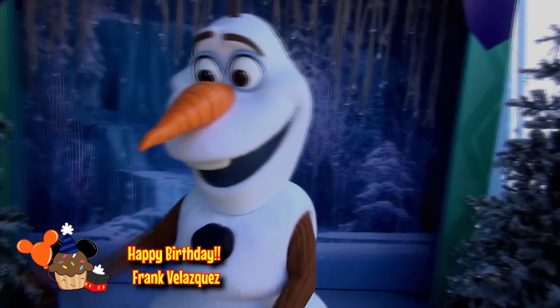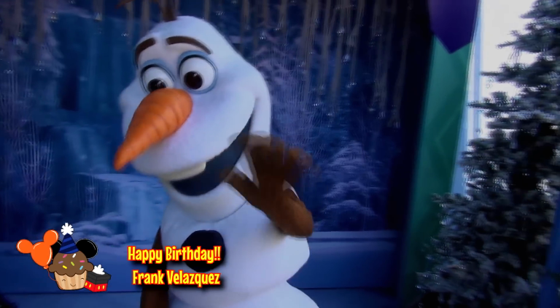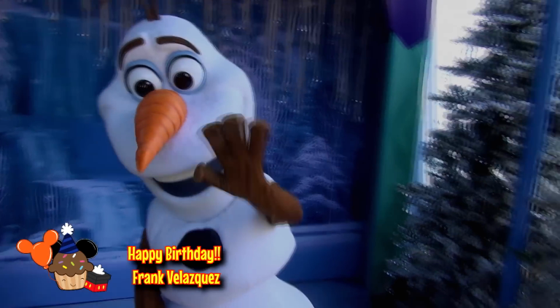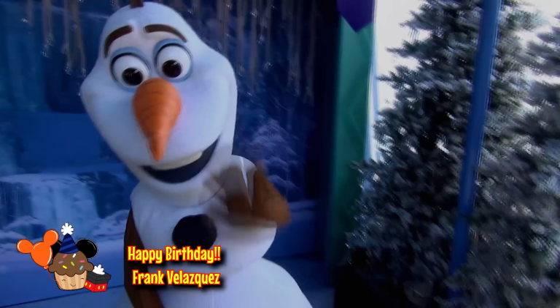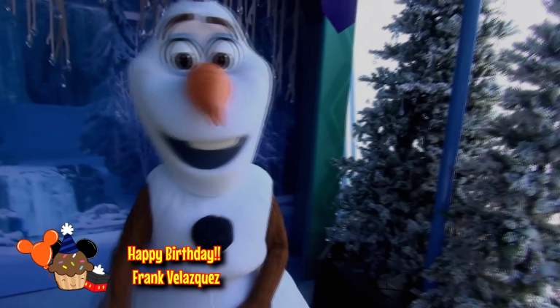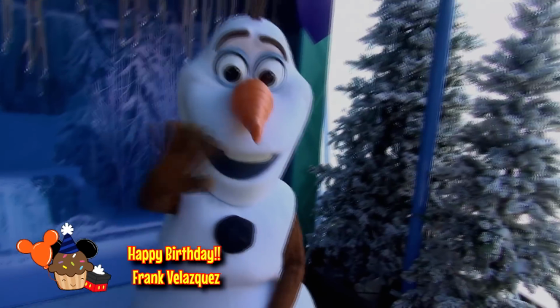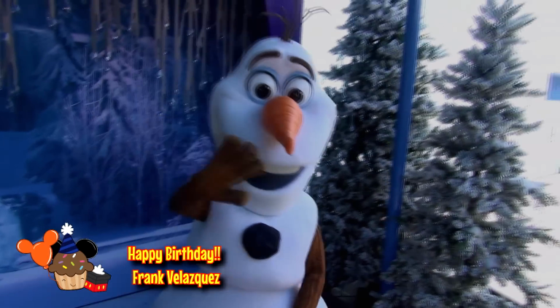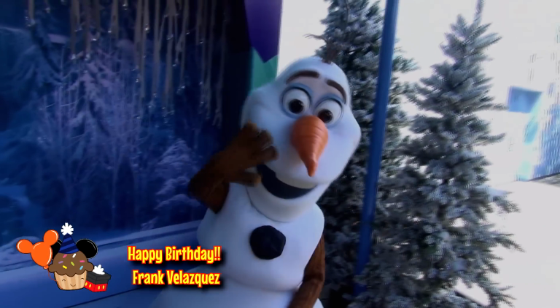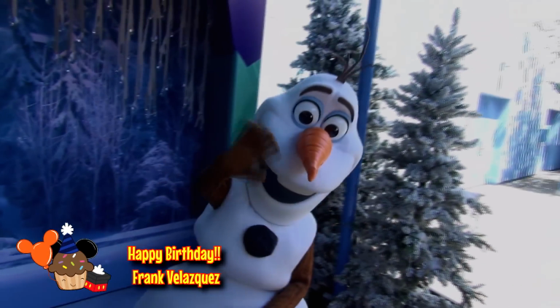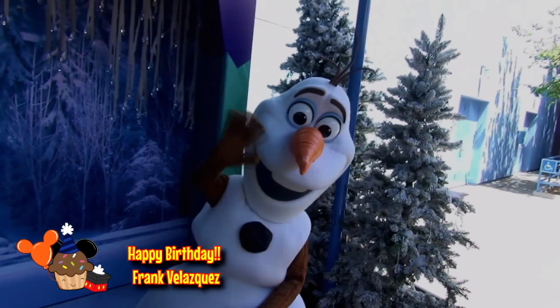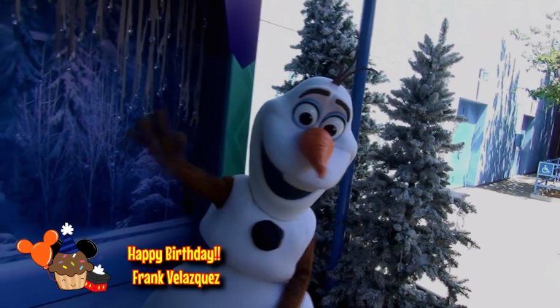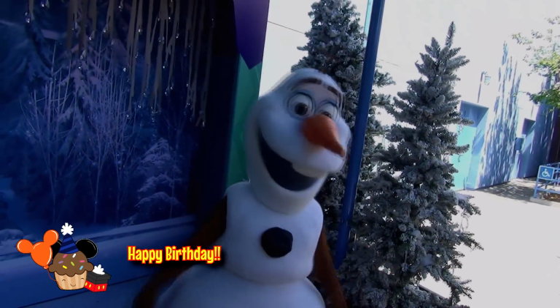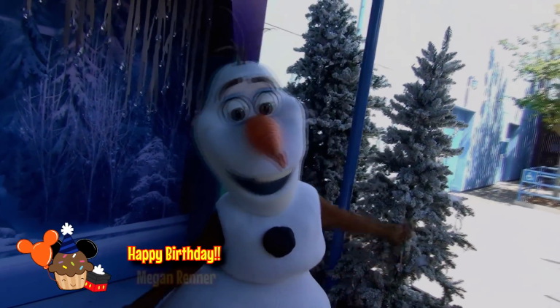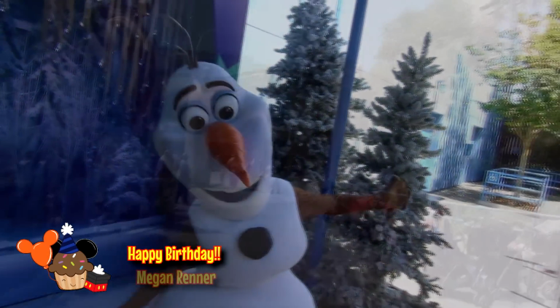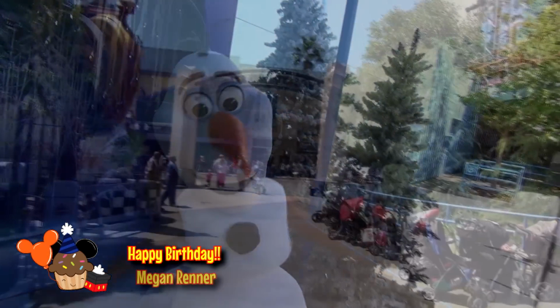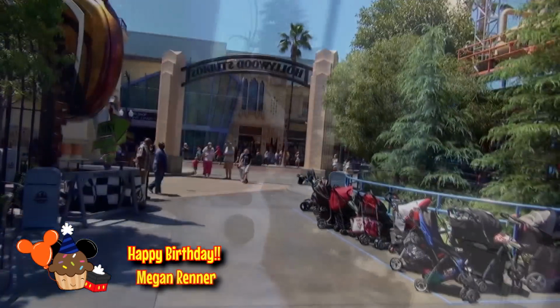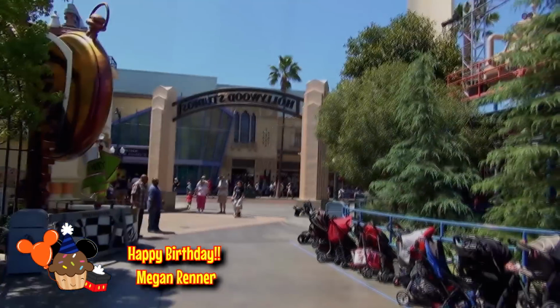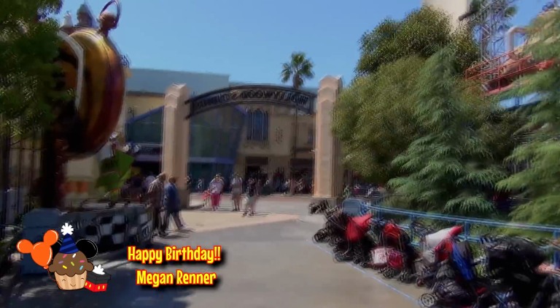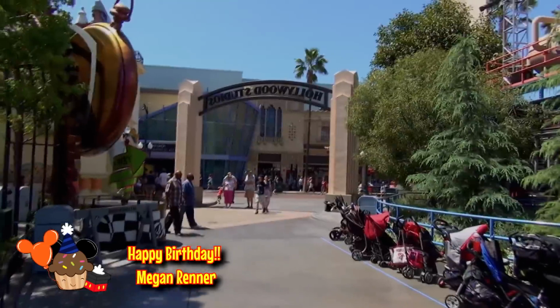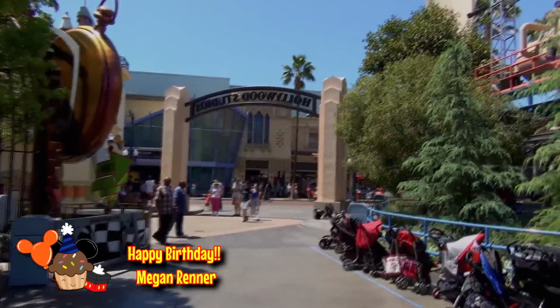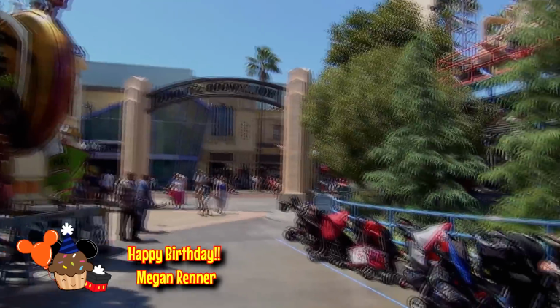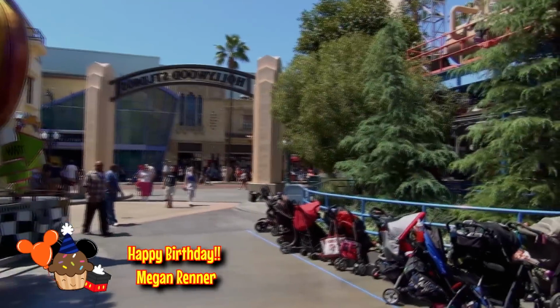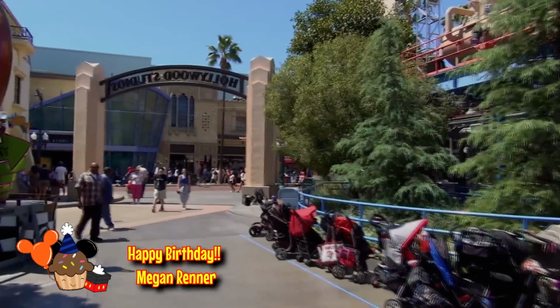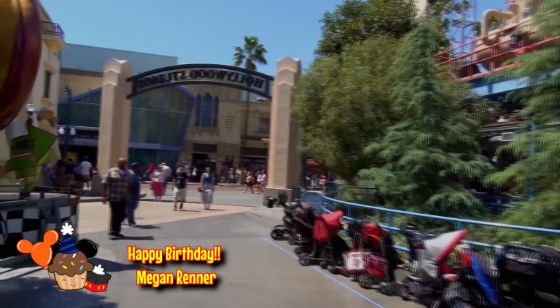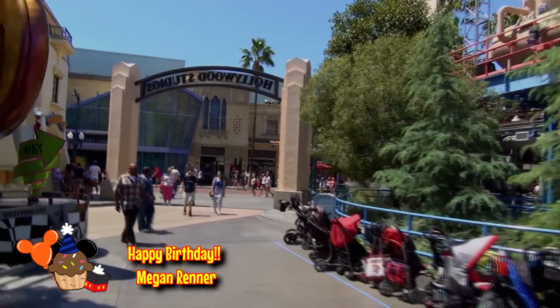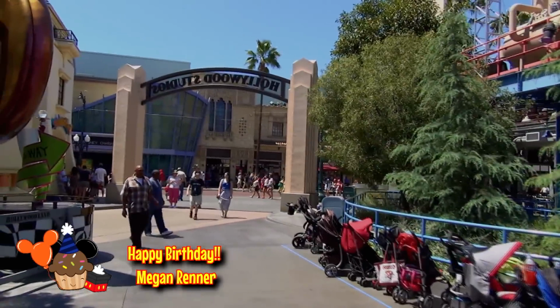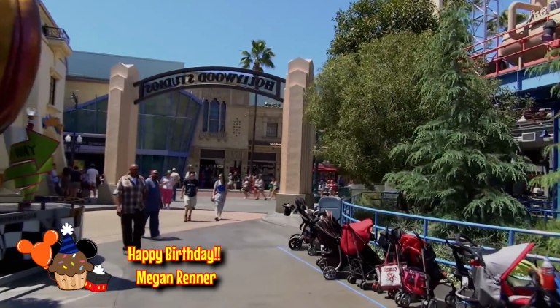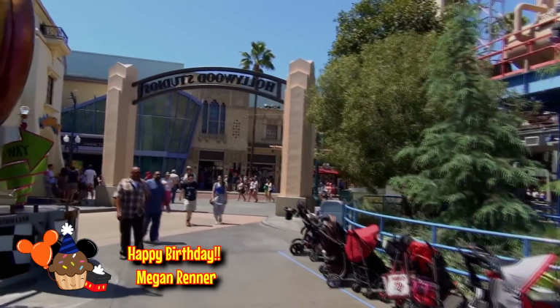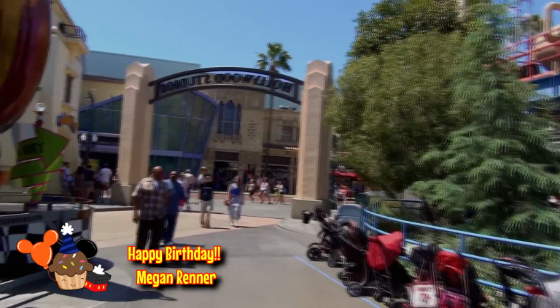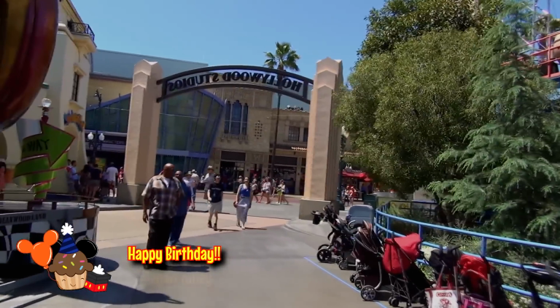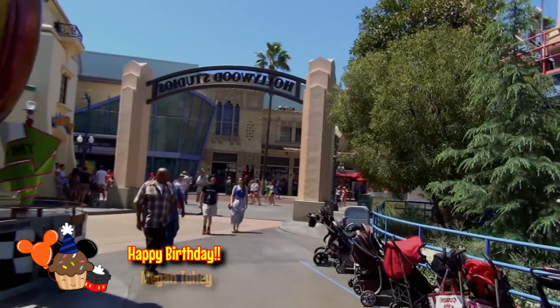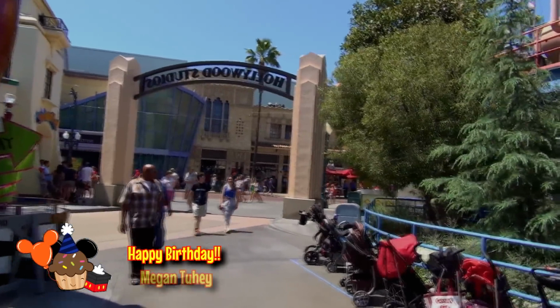Bye Olaf! Bye Olaf! That was a fun little meet with Olaf. I was surprised to see that was even there. It's kind of awkward, though.